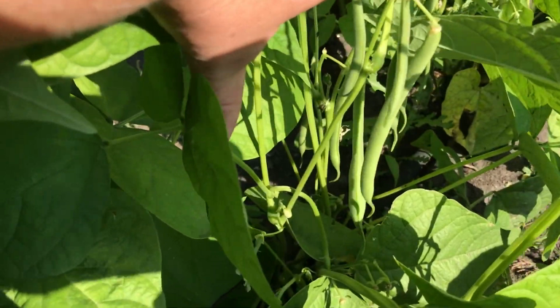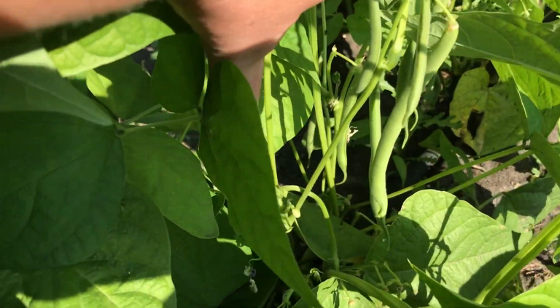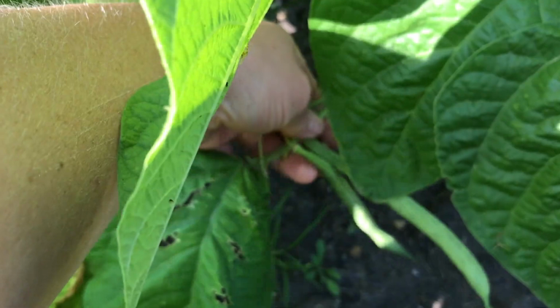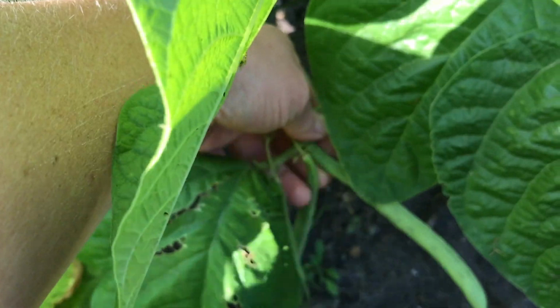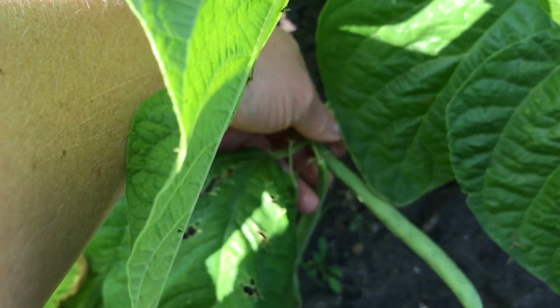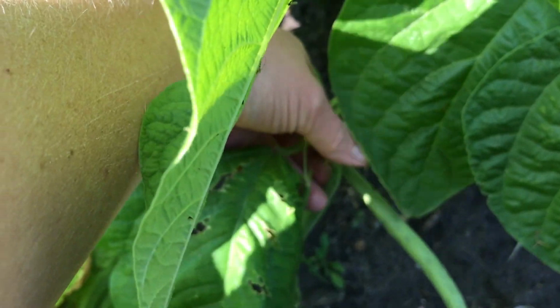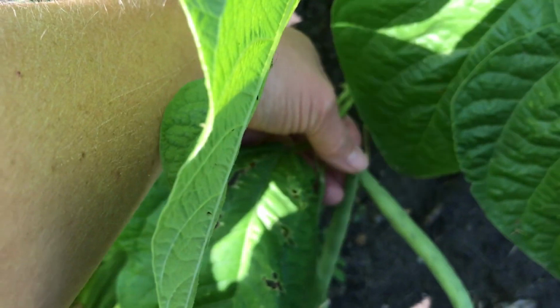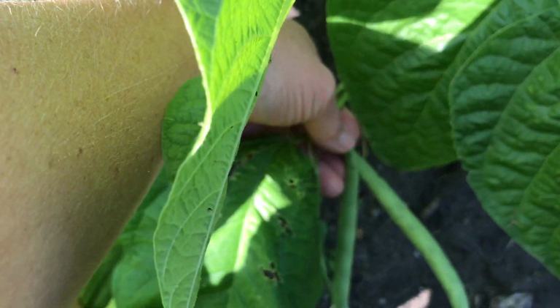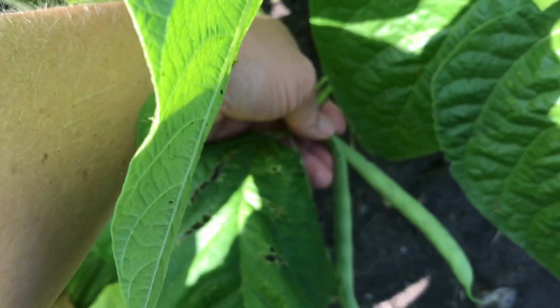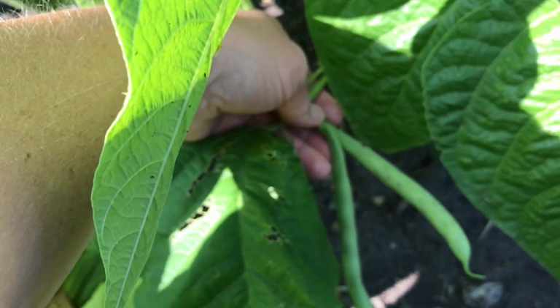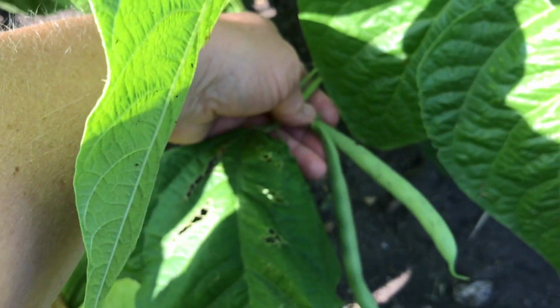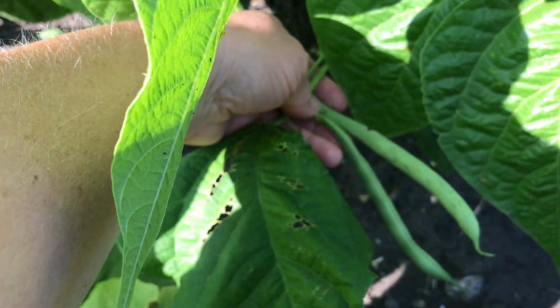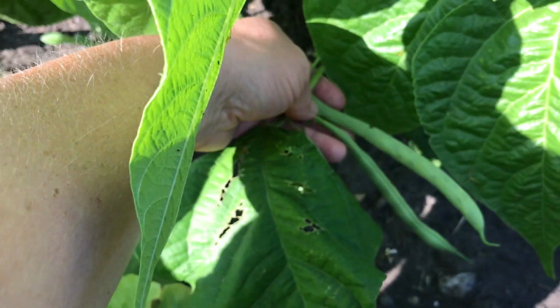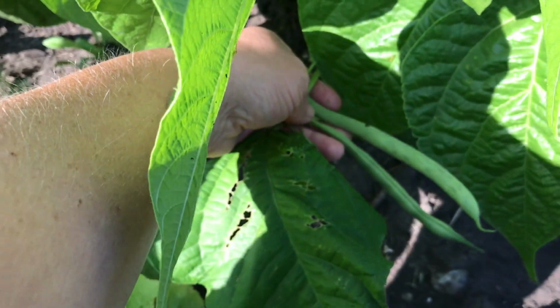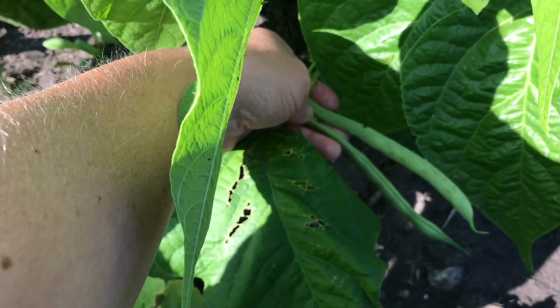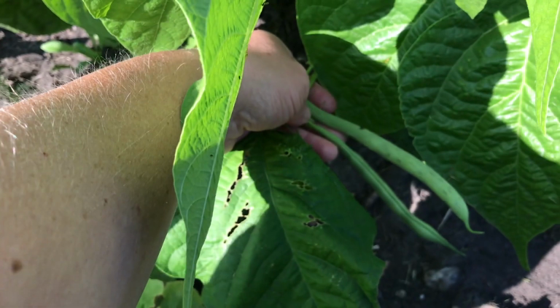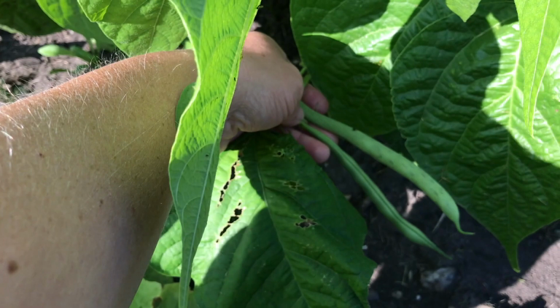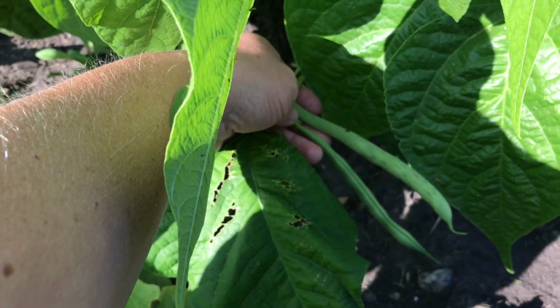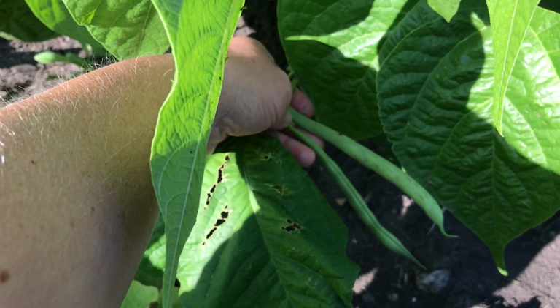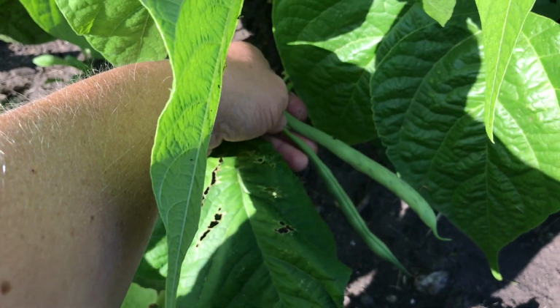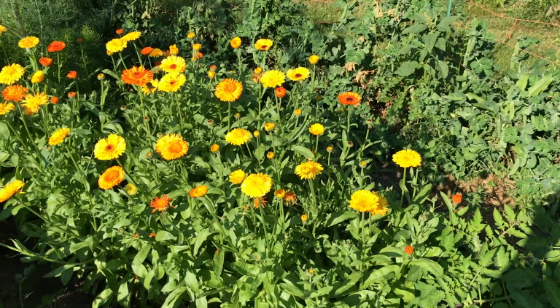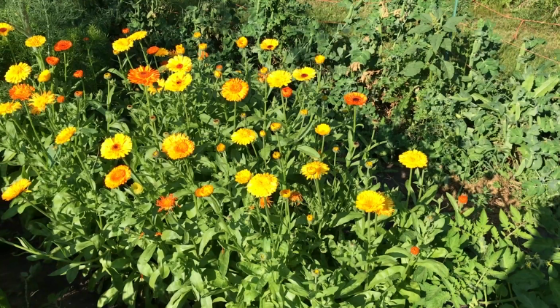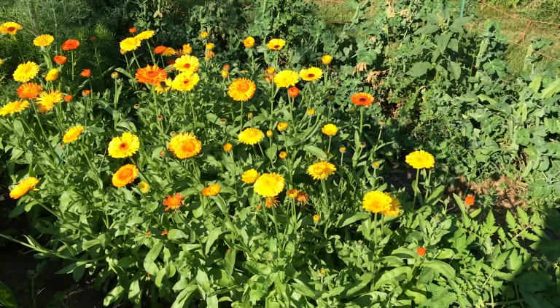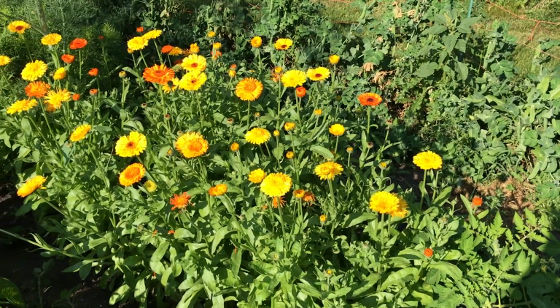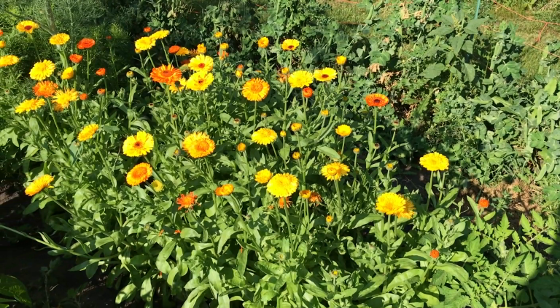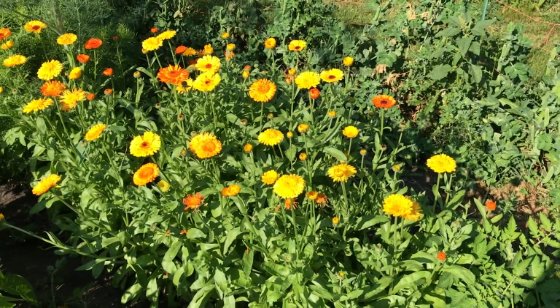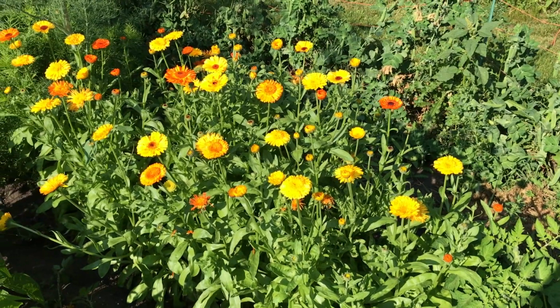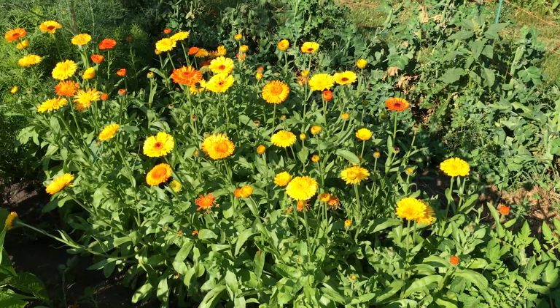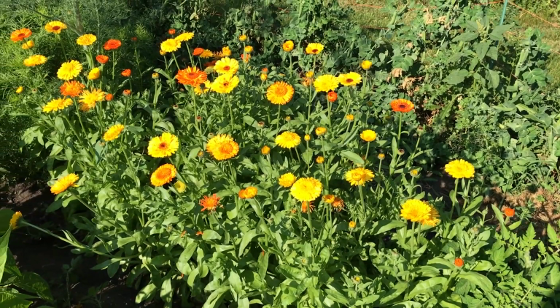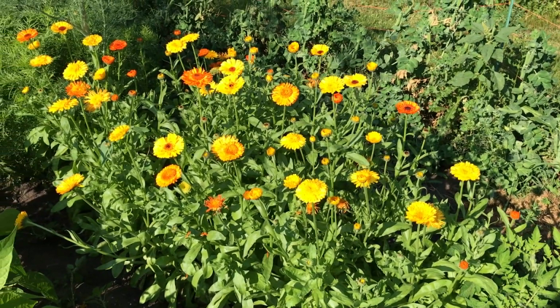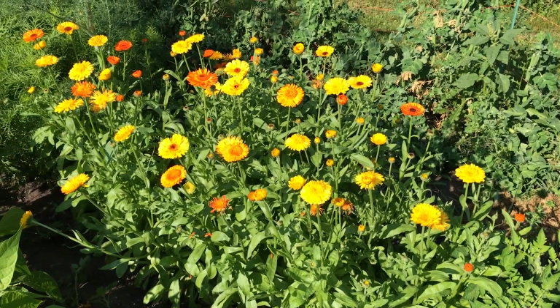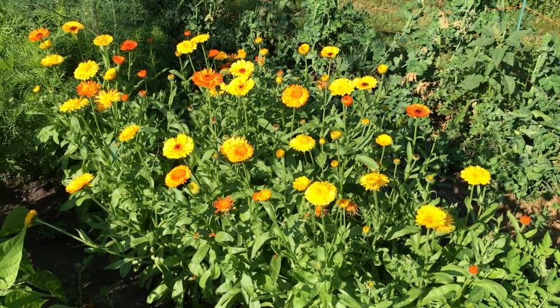The beans are growing and today we're going to do one last picking before we turn it over. And over here is the calendula.